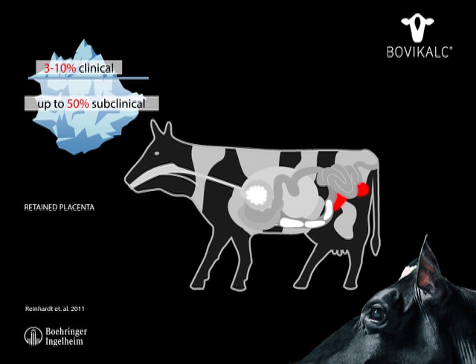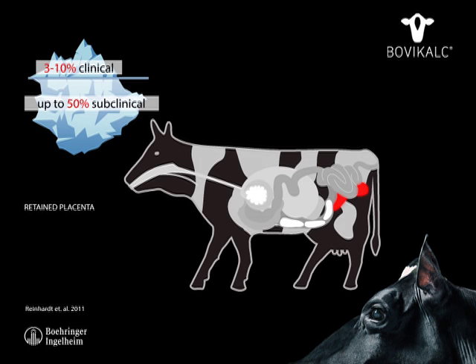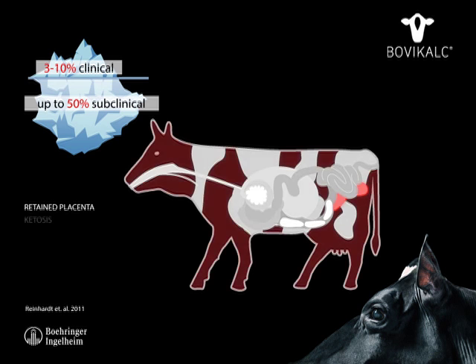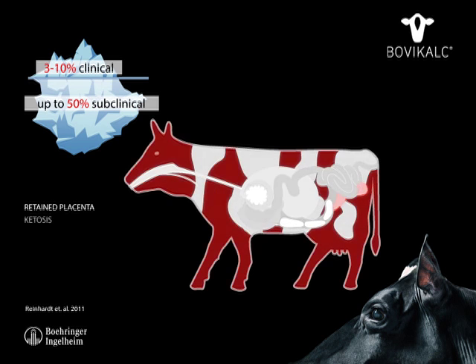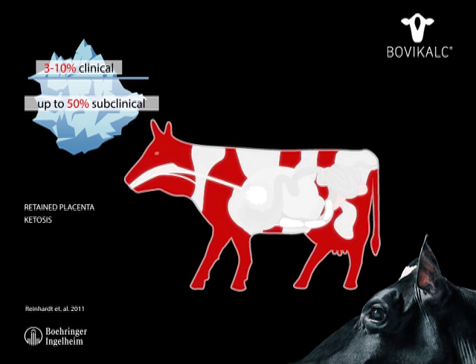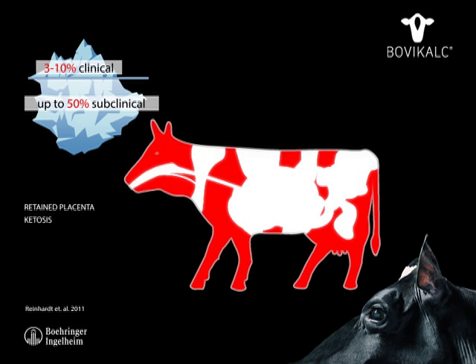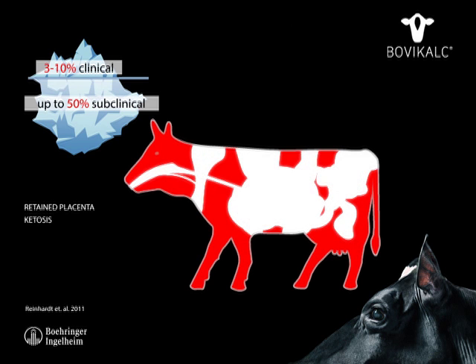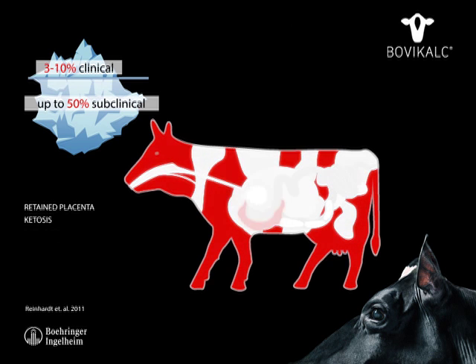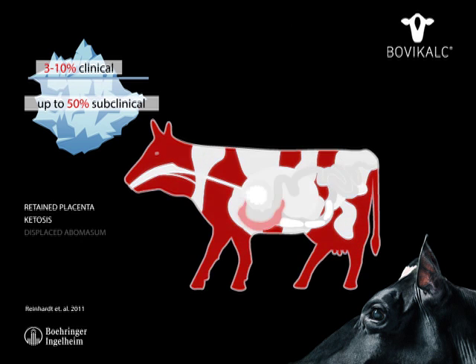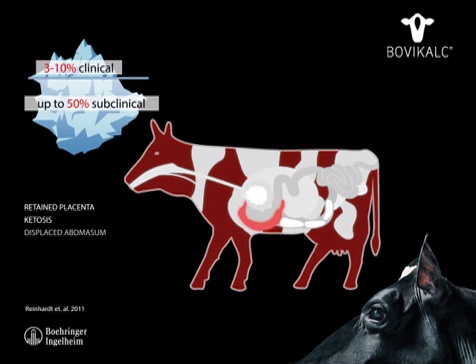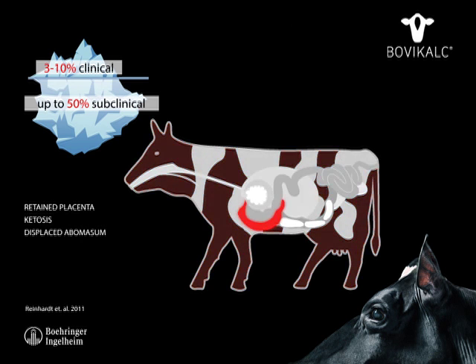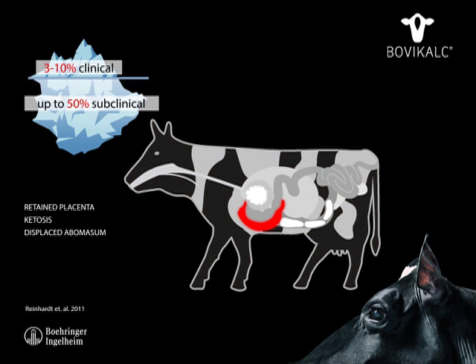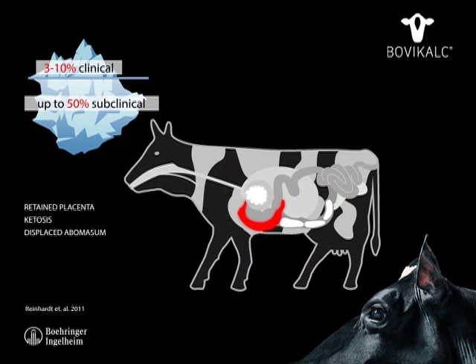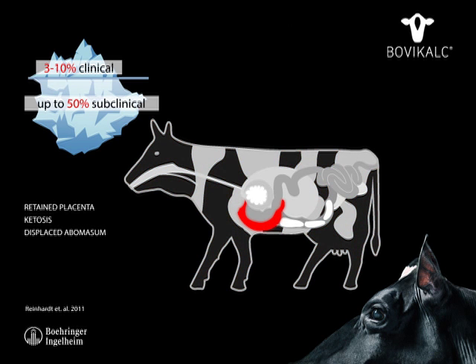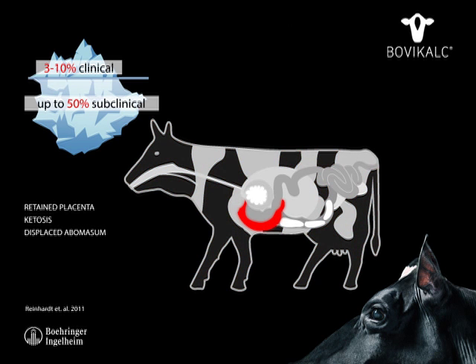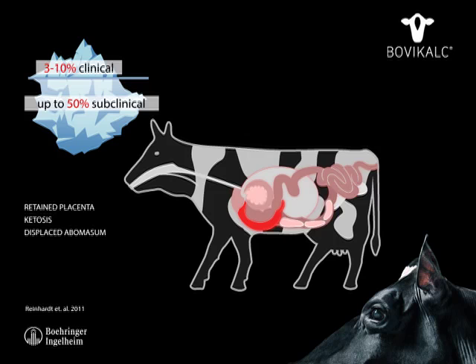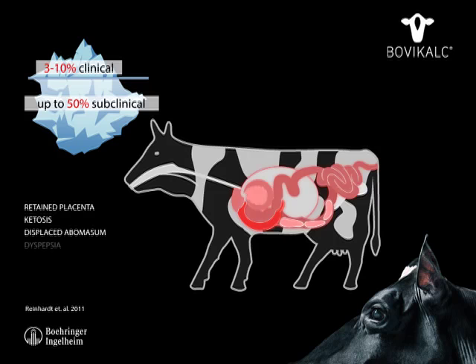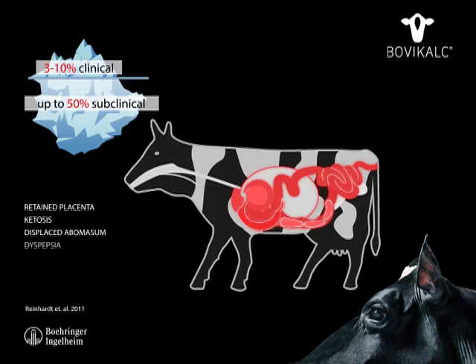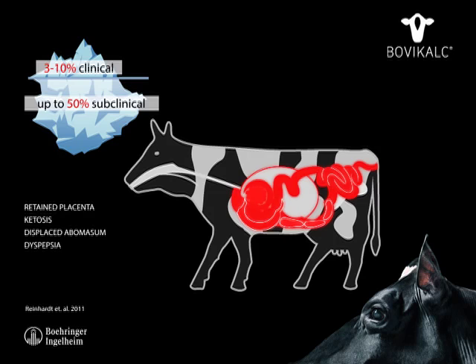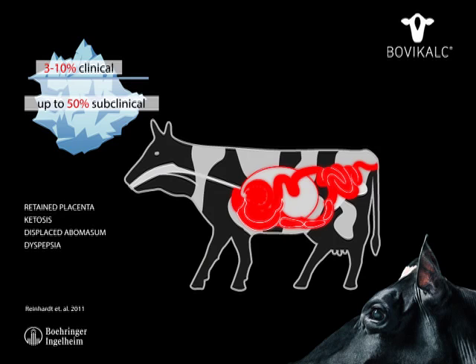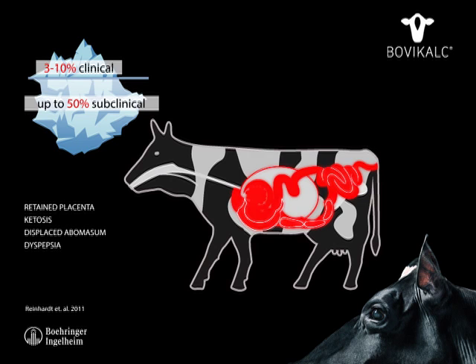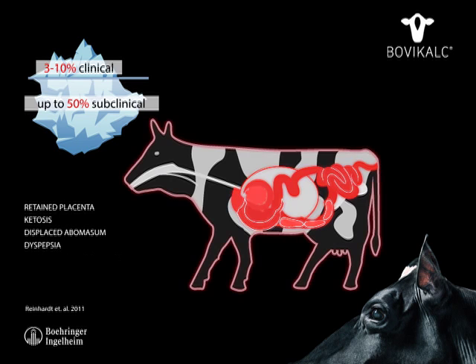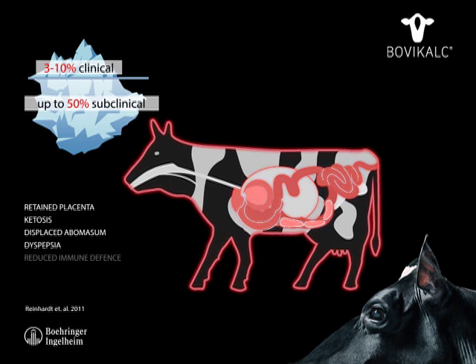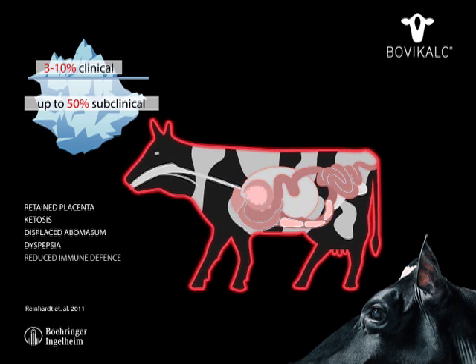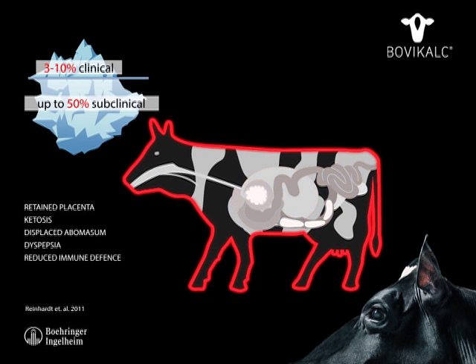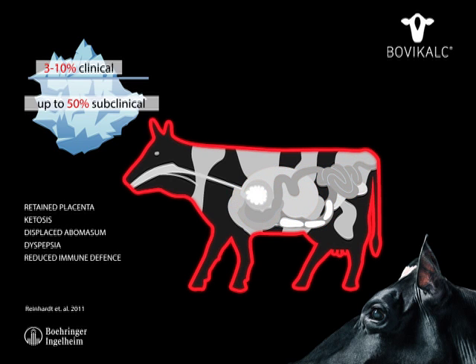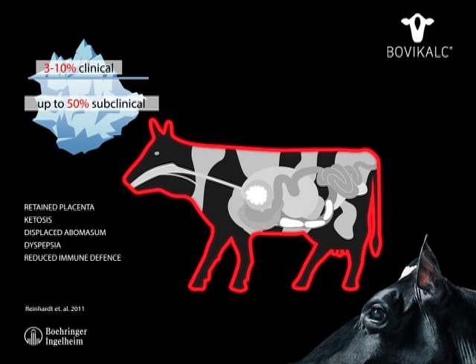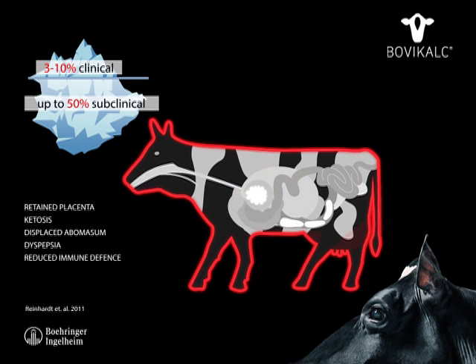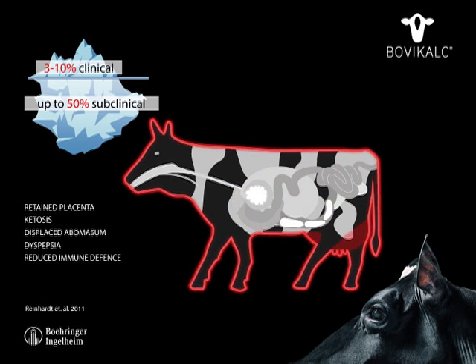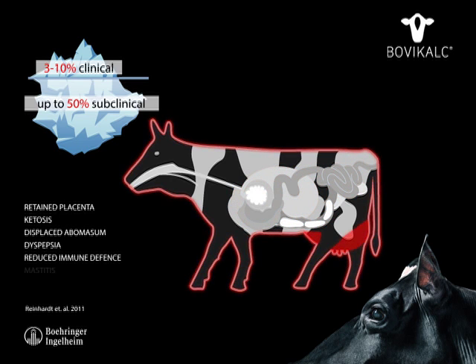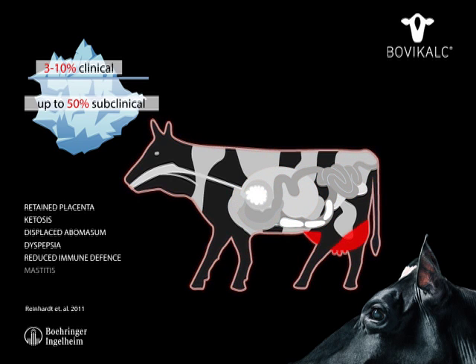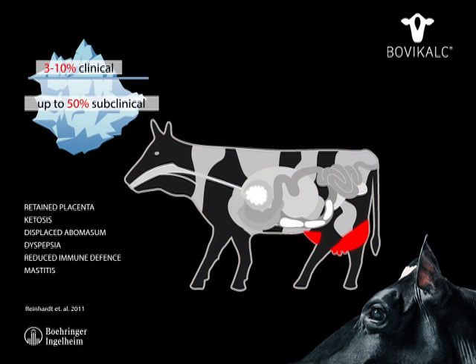Further secondary diseases include ketosis, displaced abomasum, dyspepsia, reduced immune defence, and mastitis.